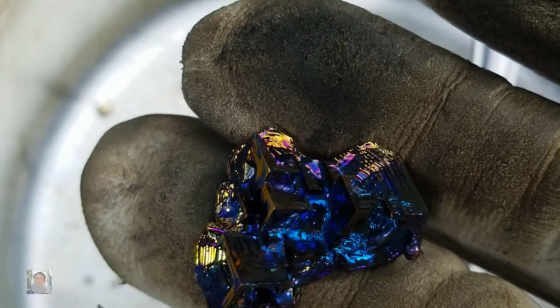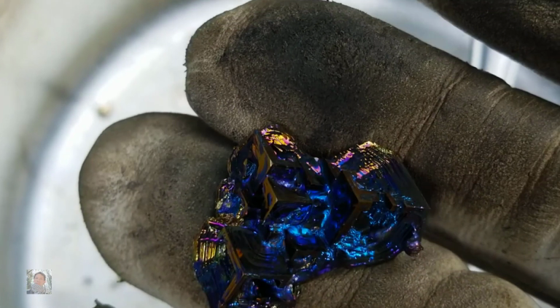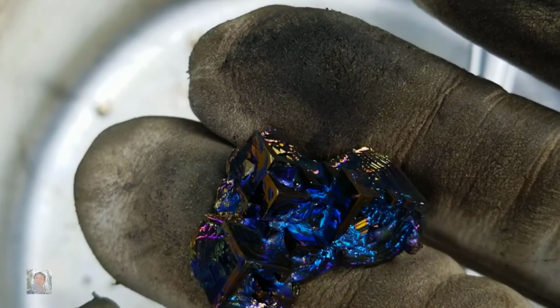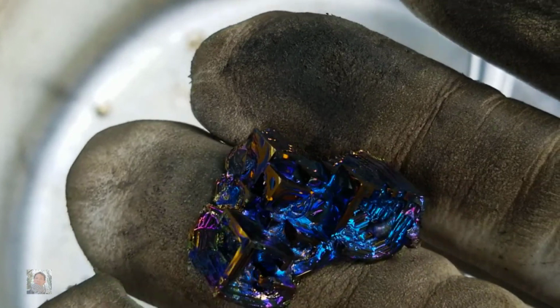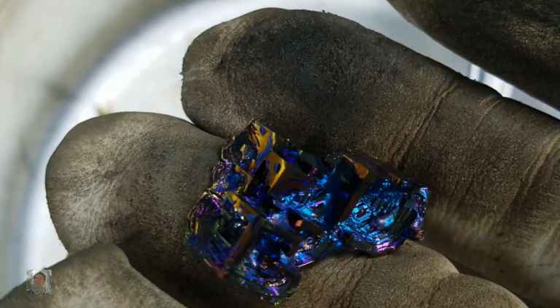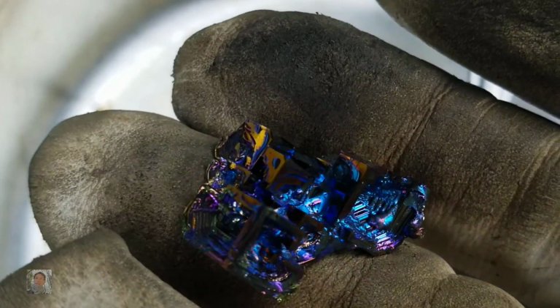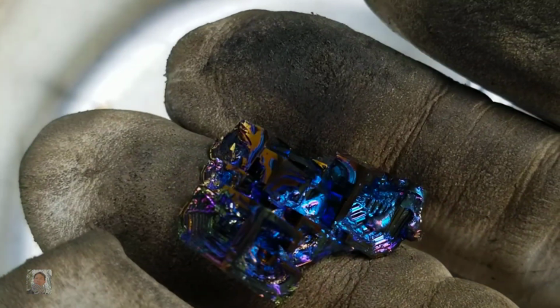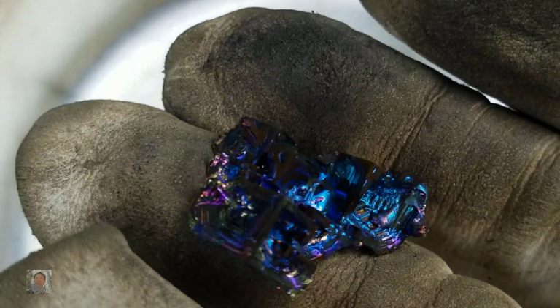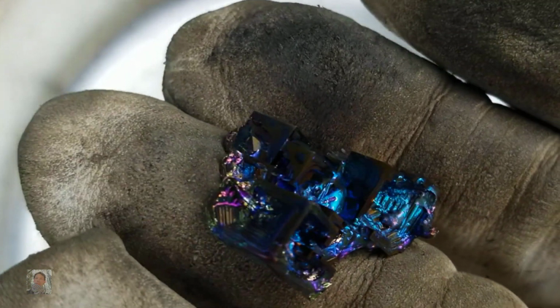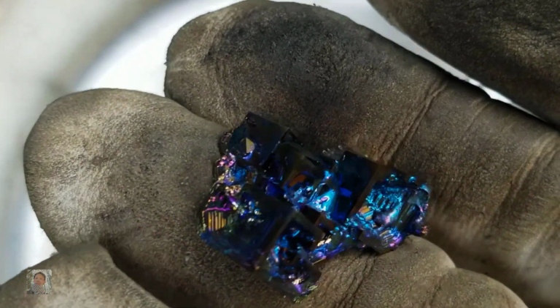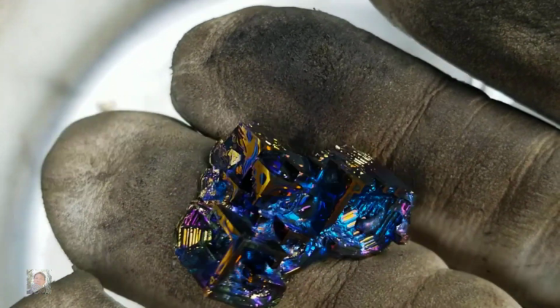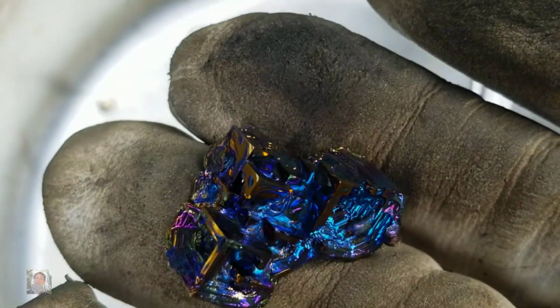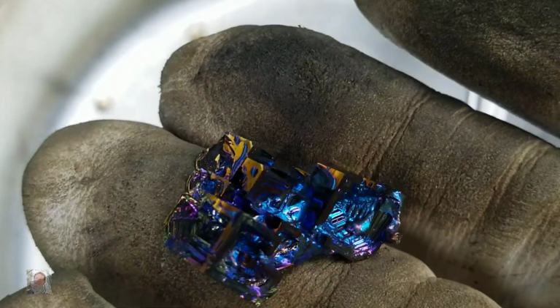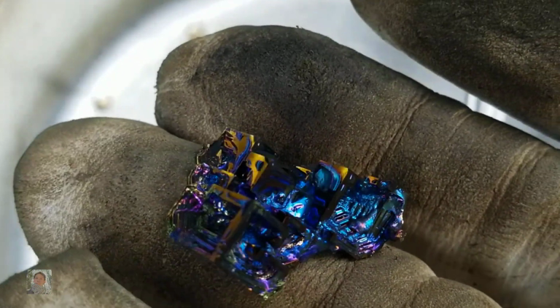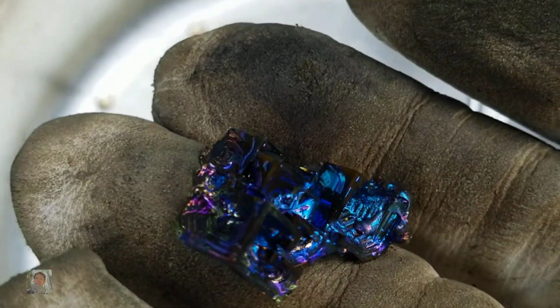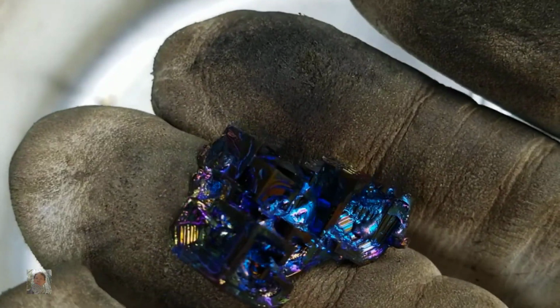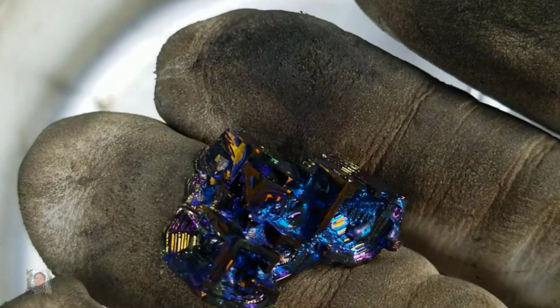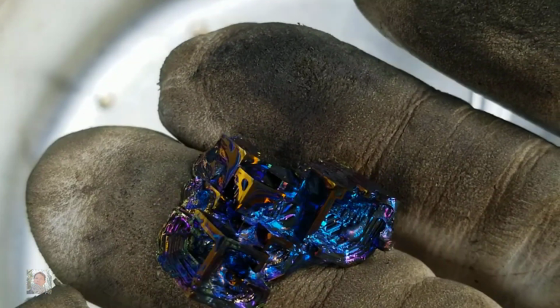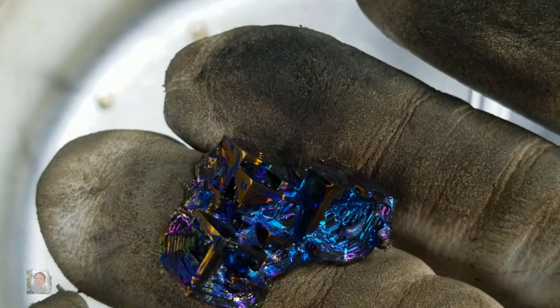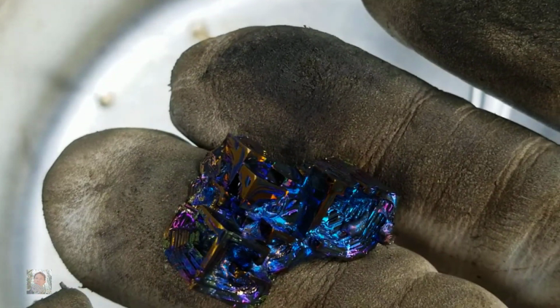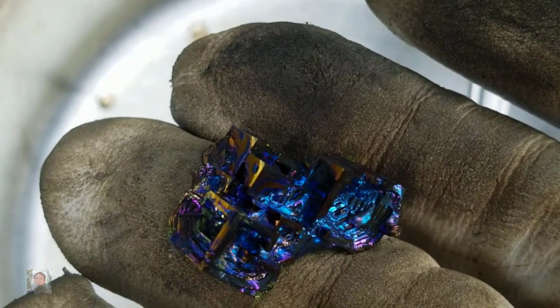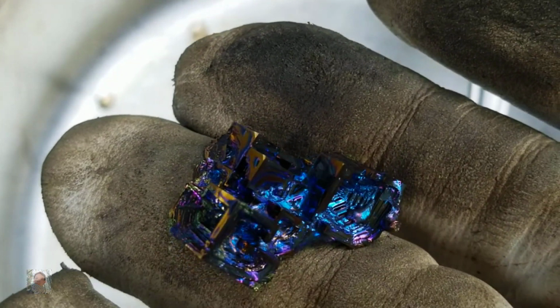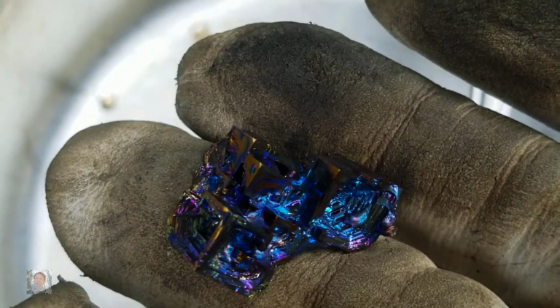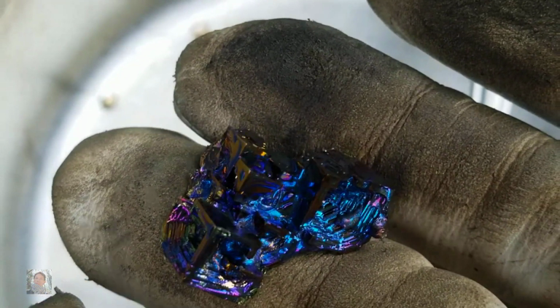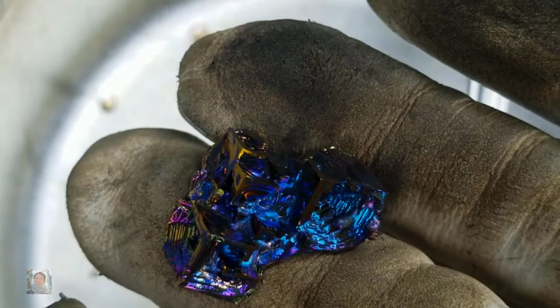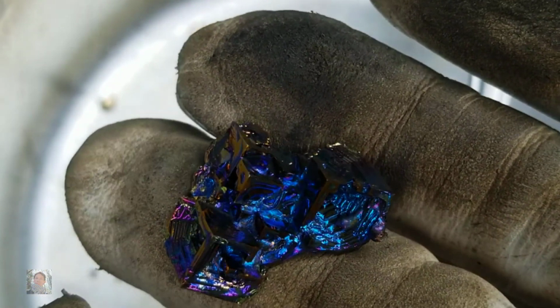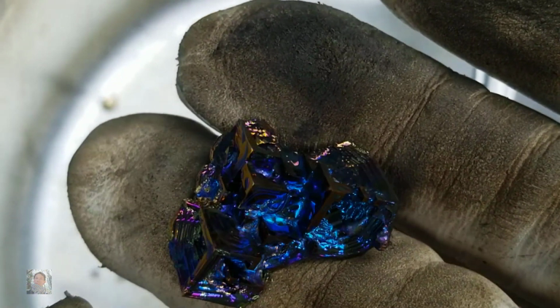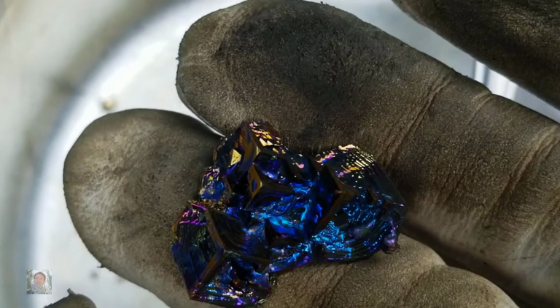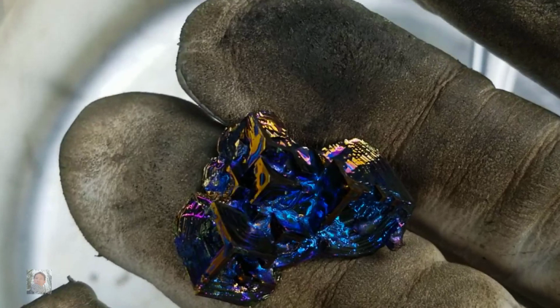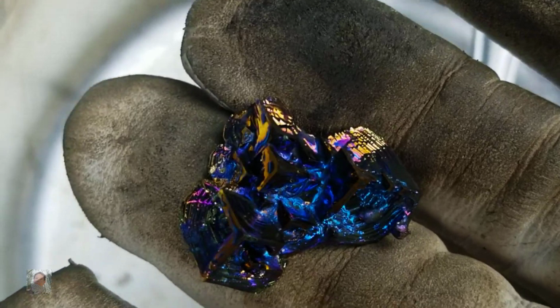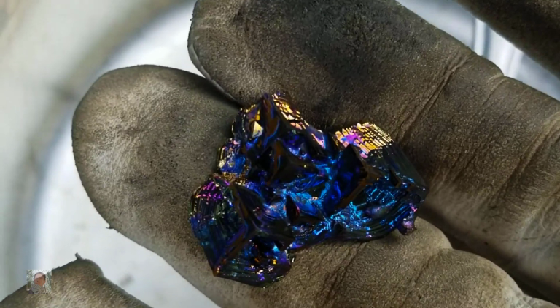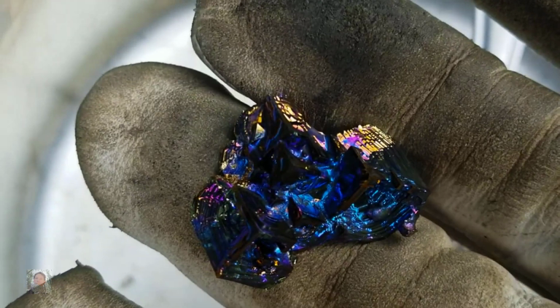This one right here was okay but it's going to go back into the pot. I like the small cubes — pretty wicked right there. Maybe we'll keep this one, I don't know.